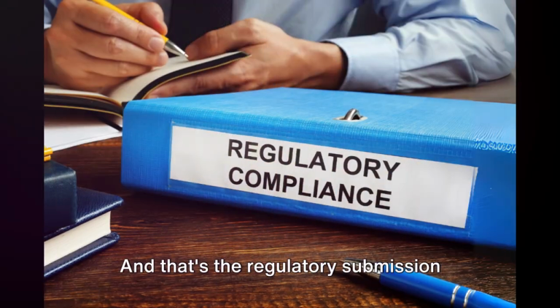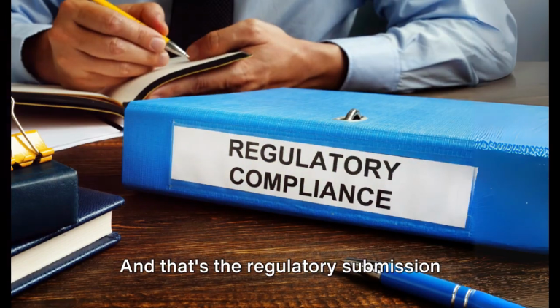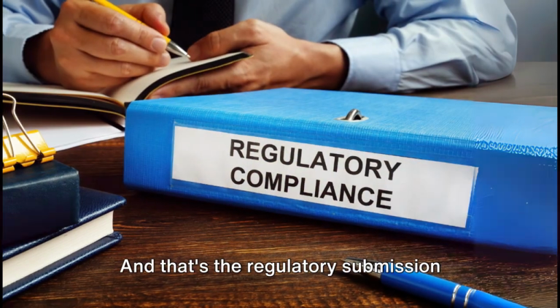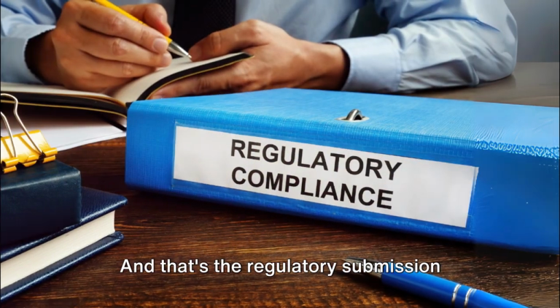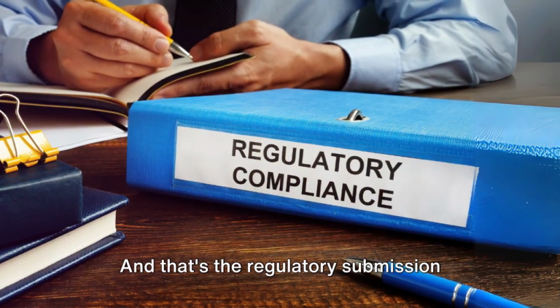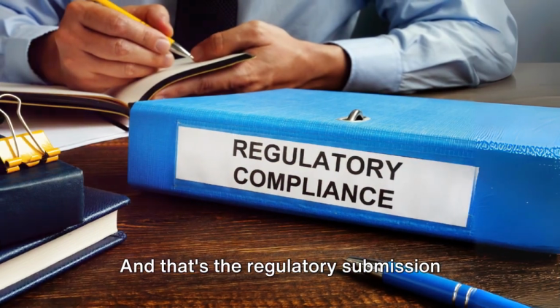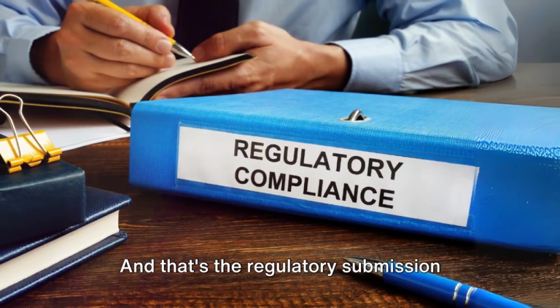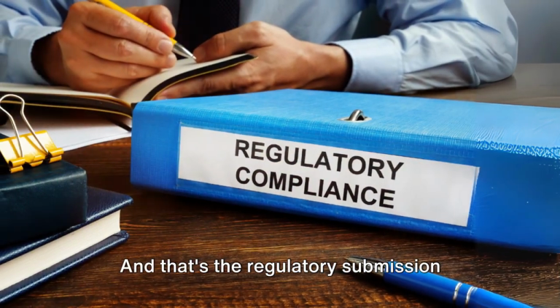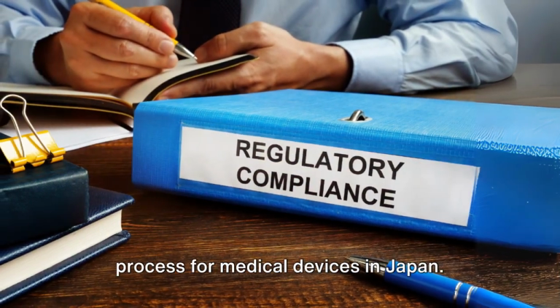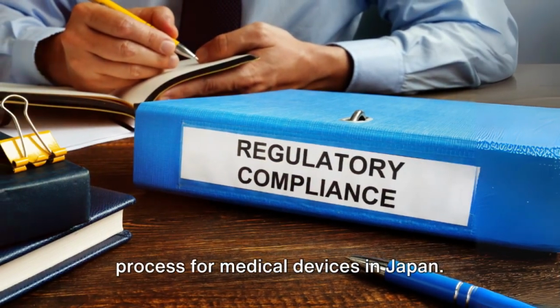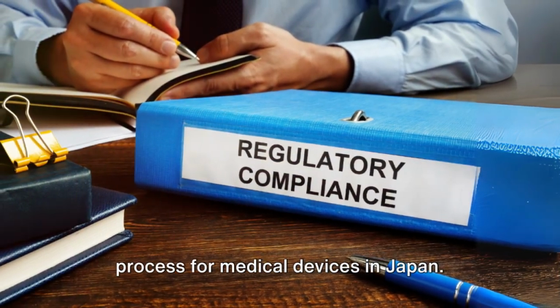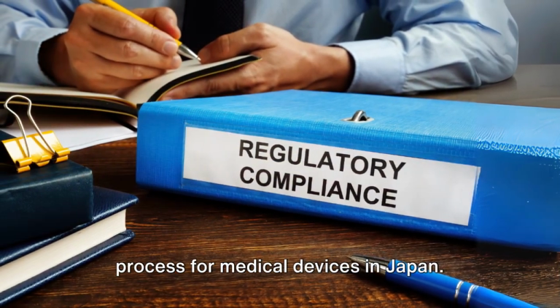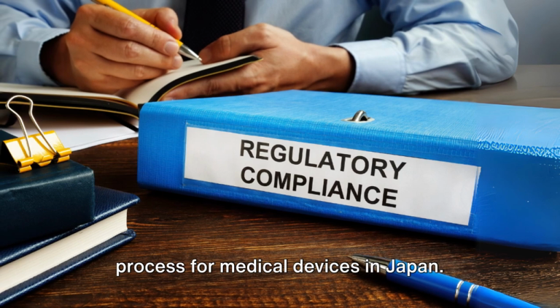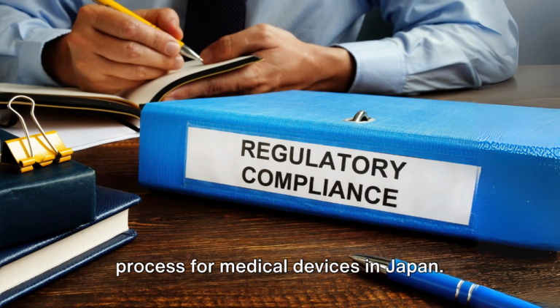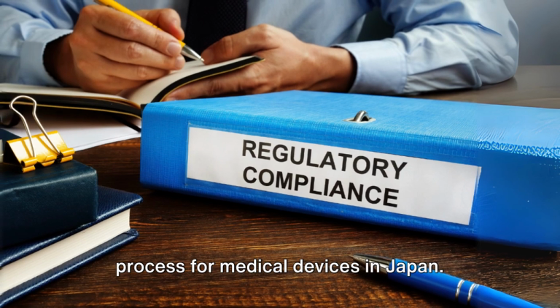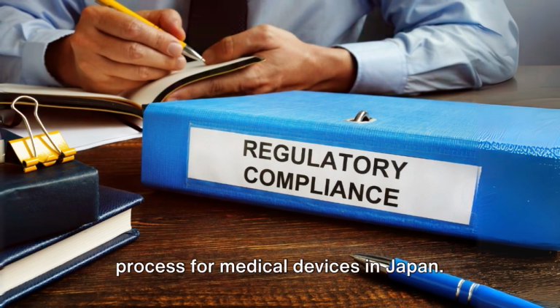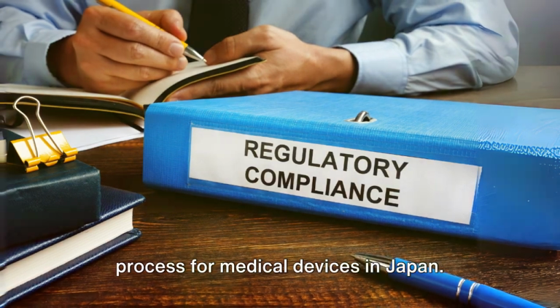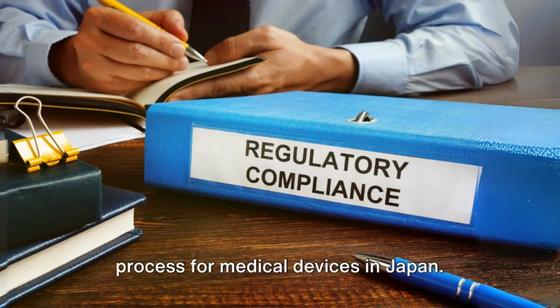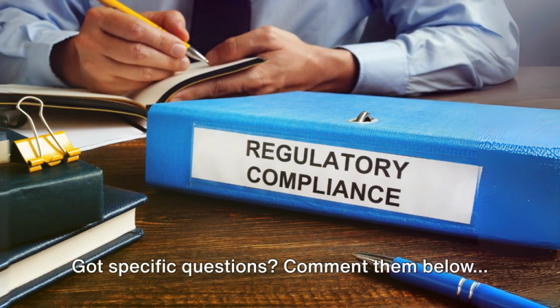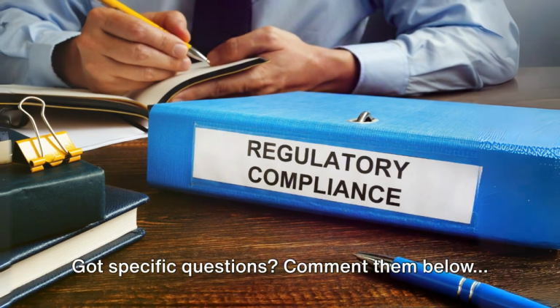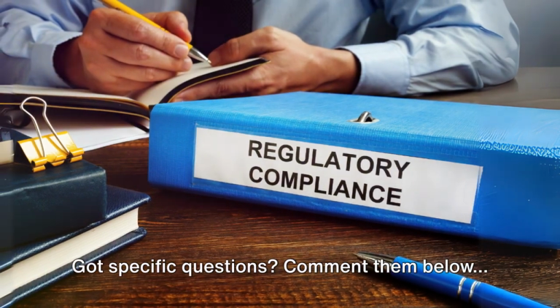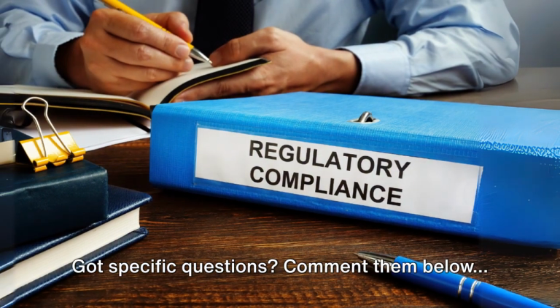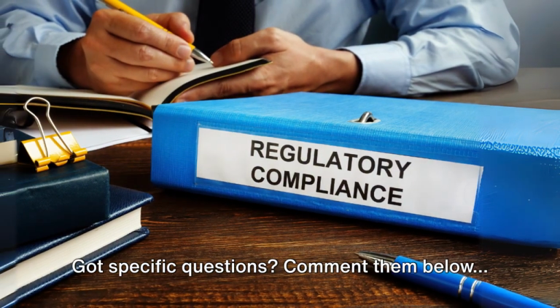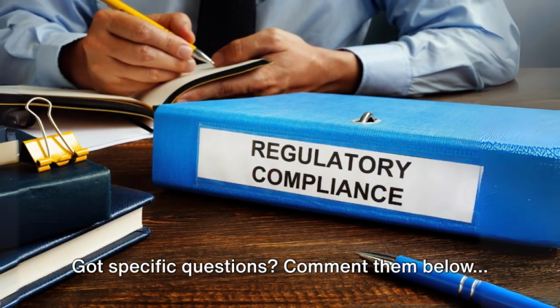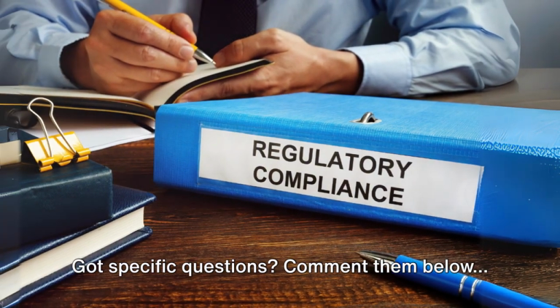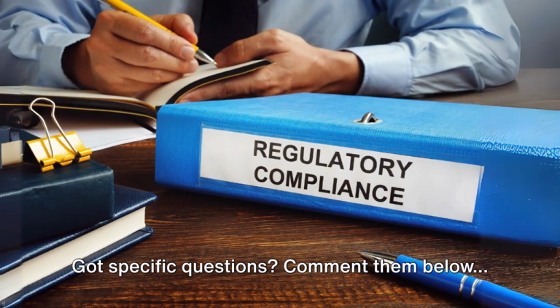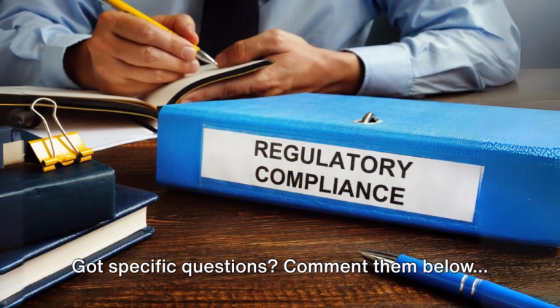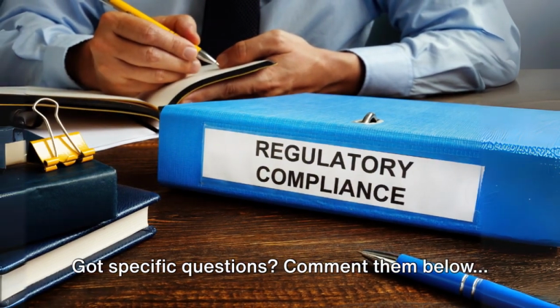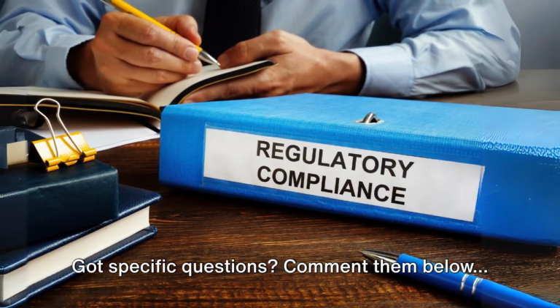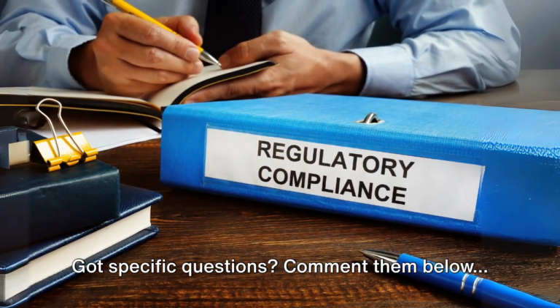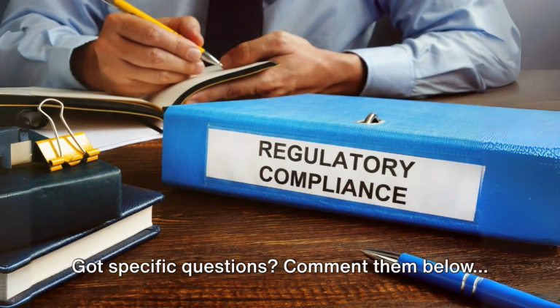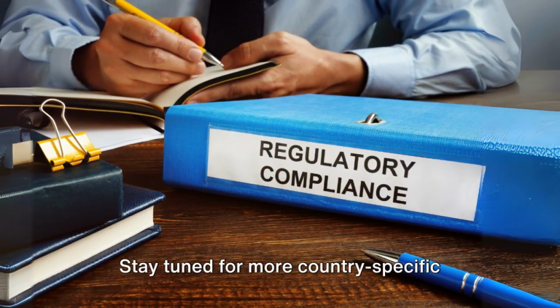And that's the regulatory submission process for medical devices in Japan. Got specific questions? Comment them below.